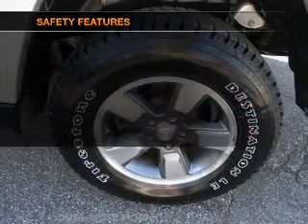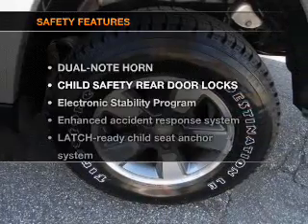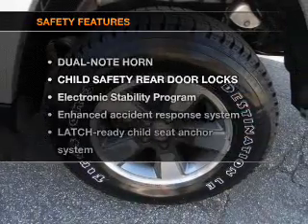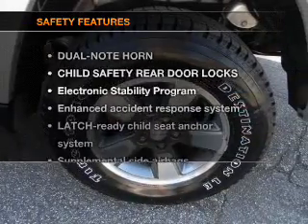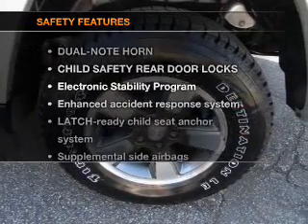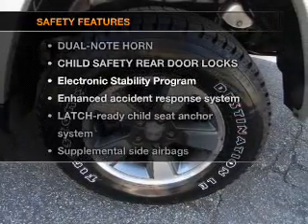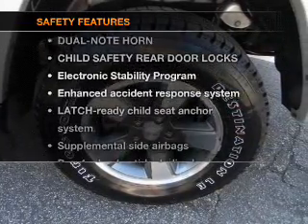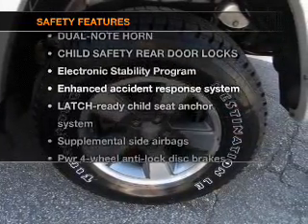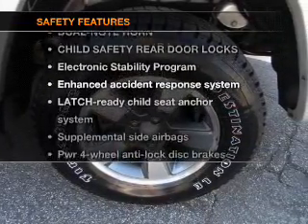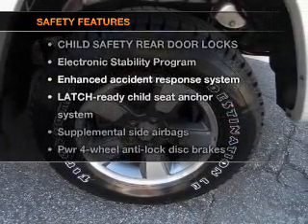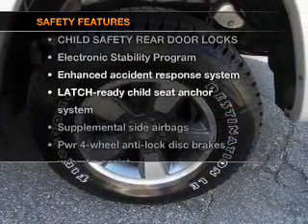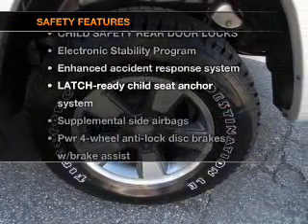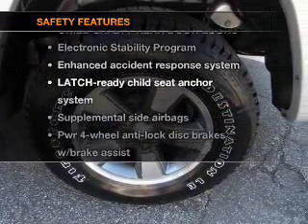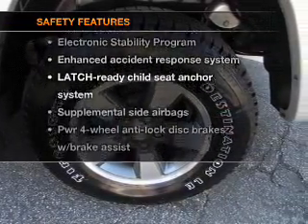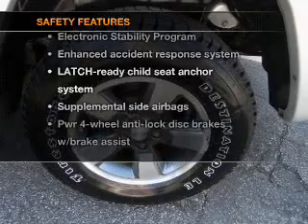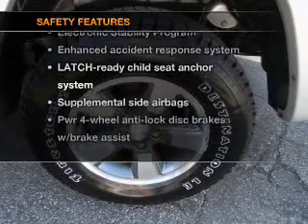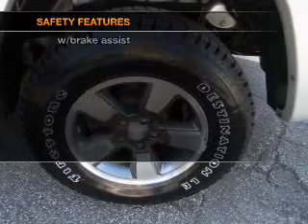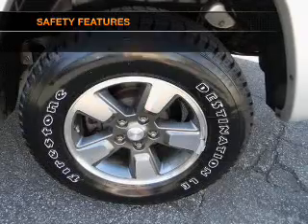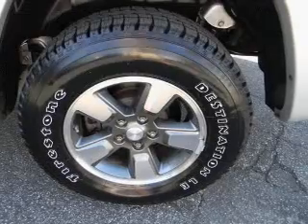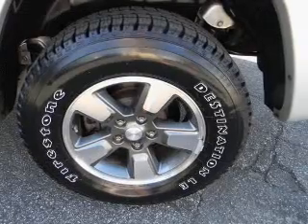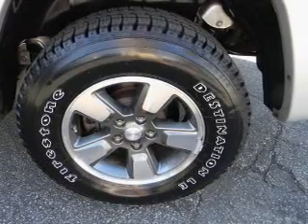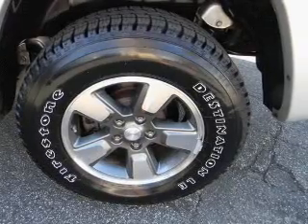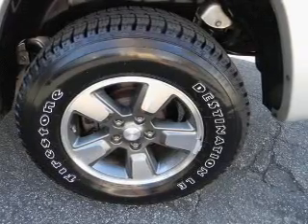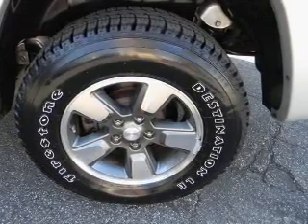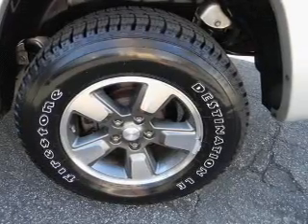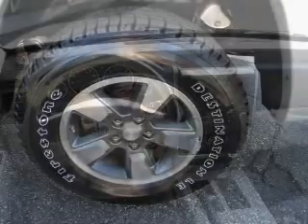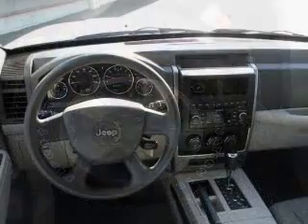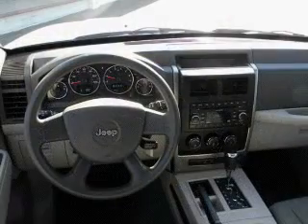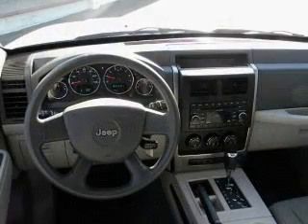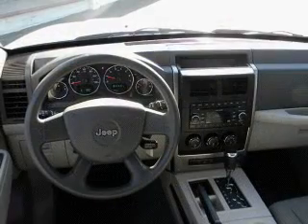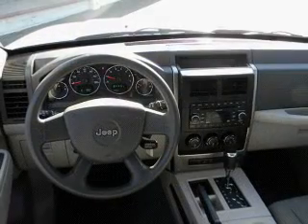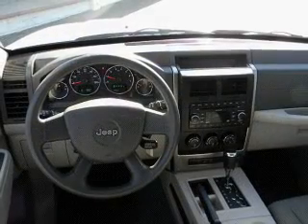And for your peace of mind, the following safety equipment is included: side airbag and stability control.